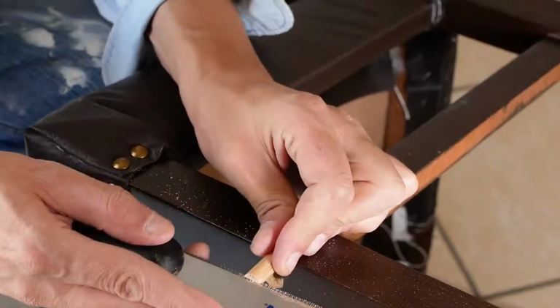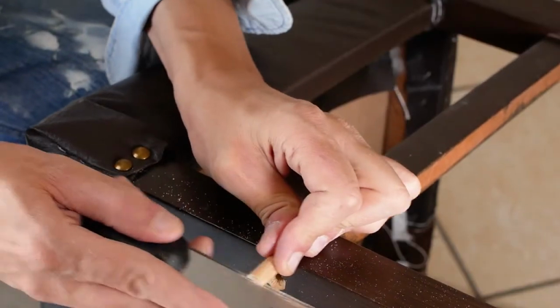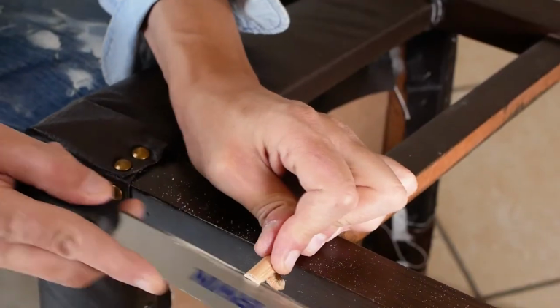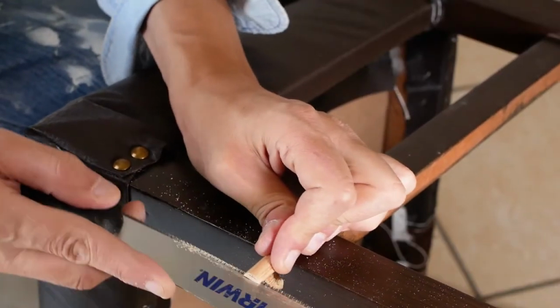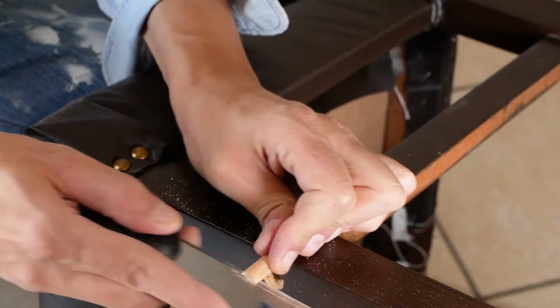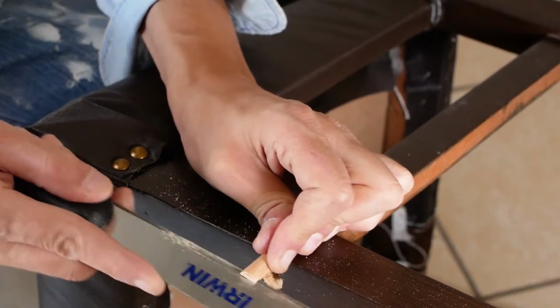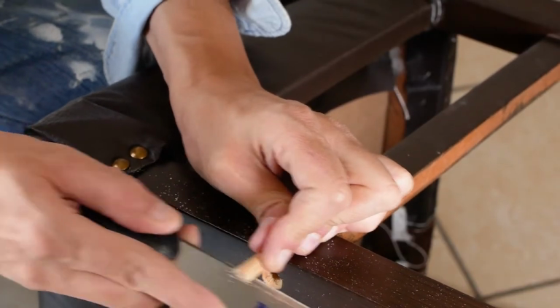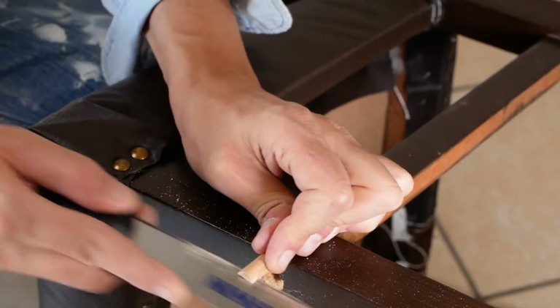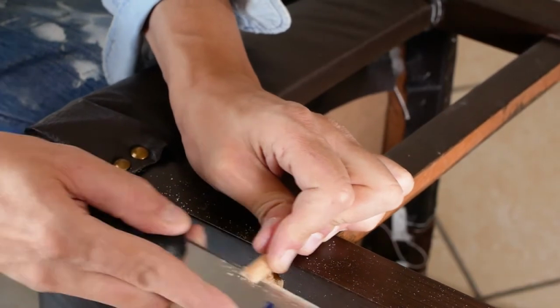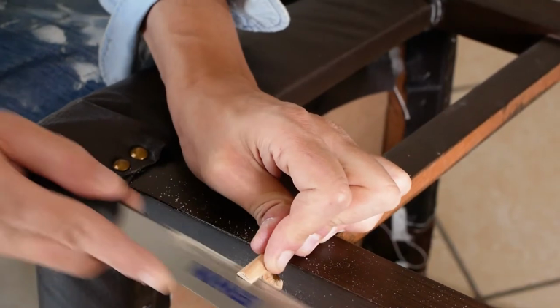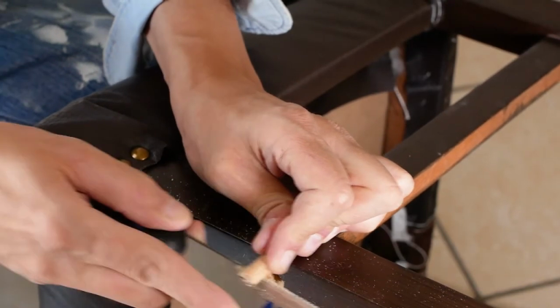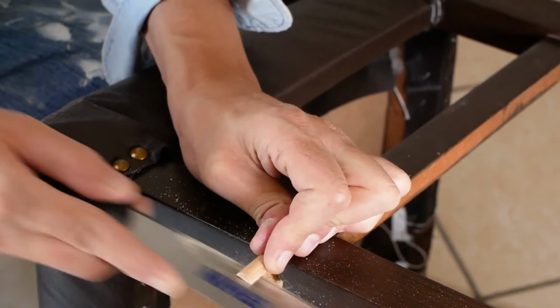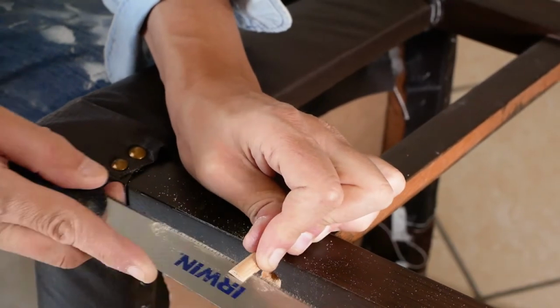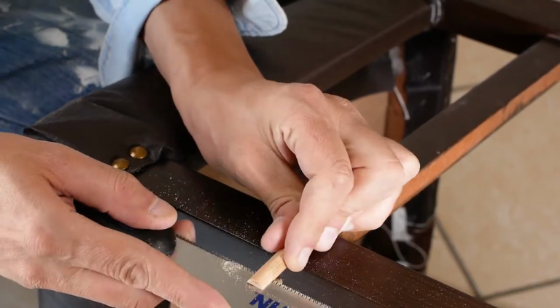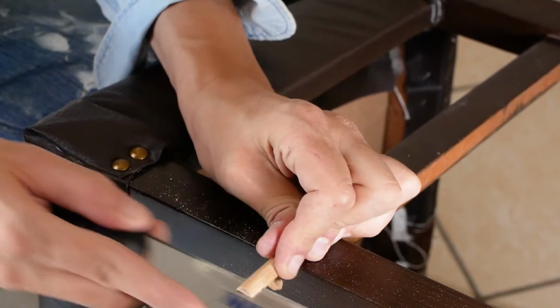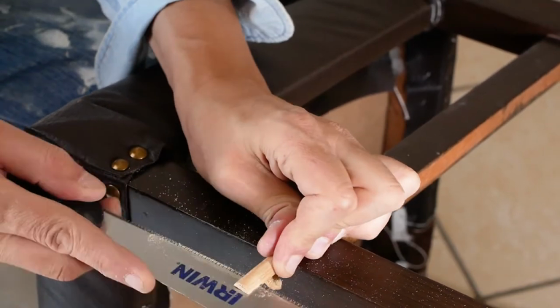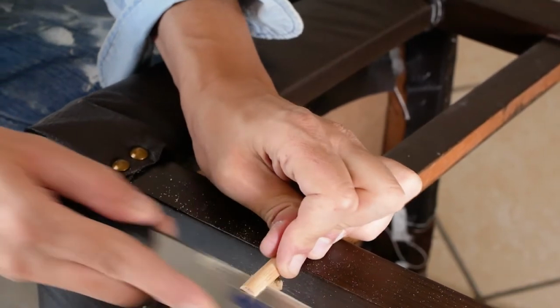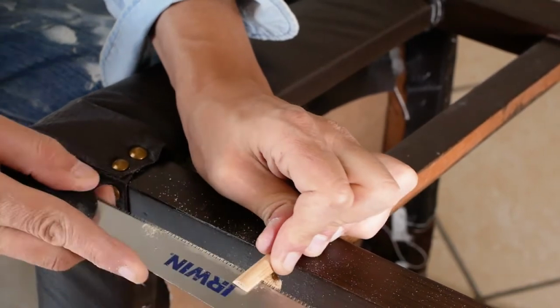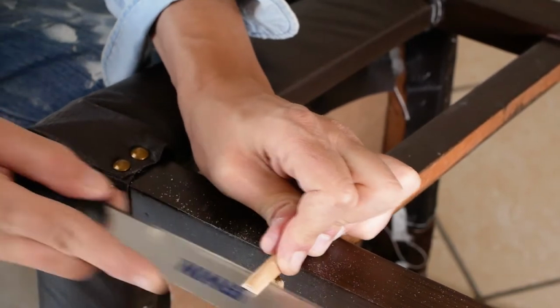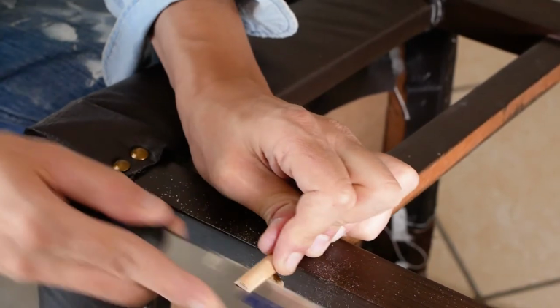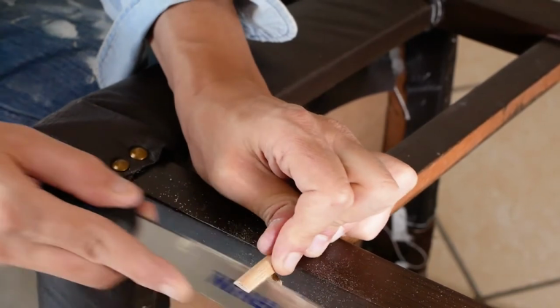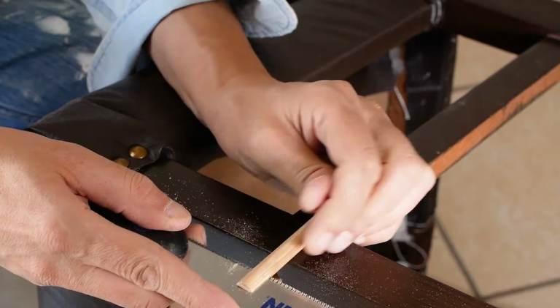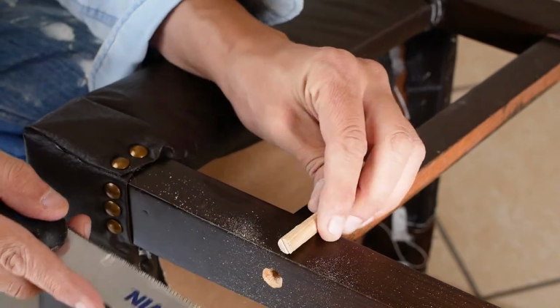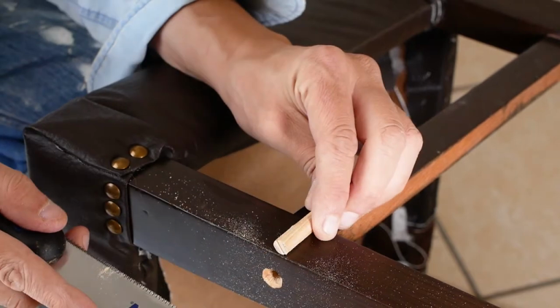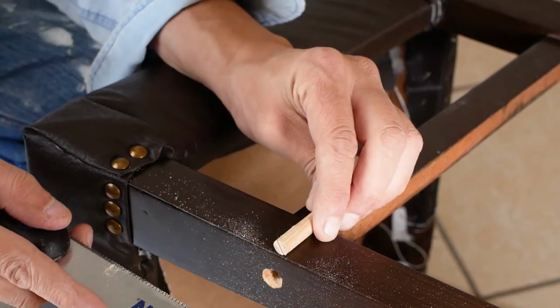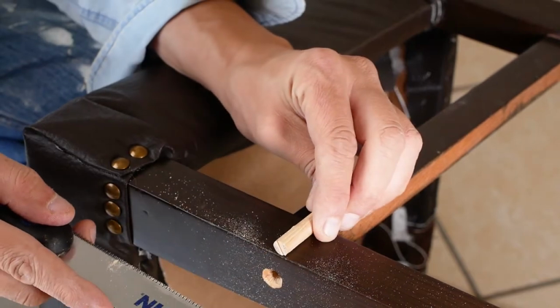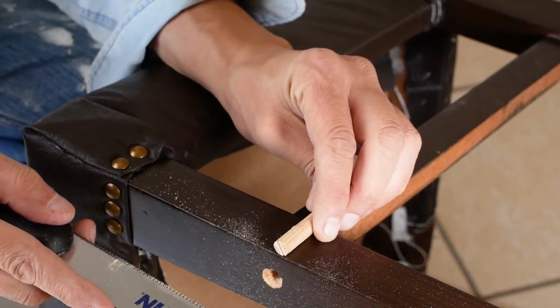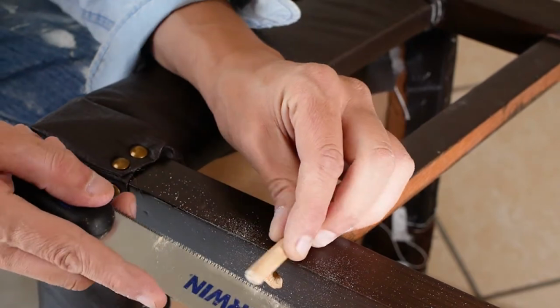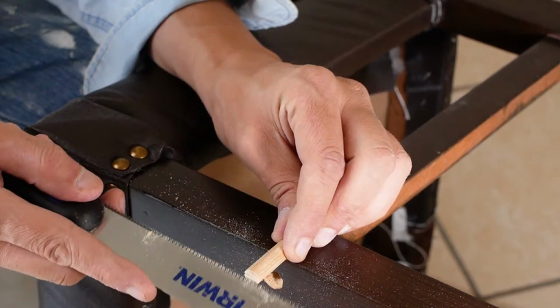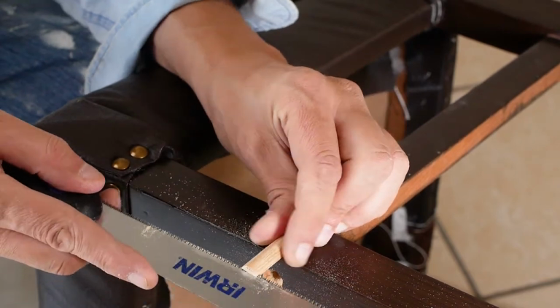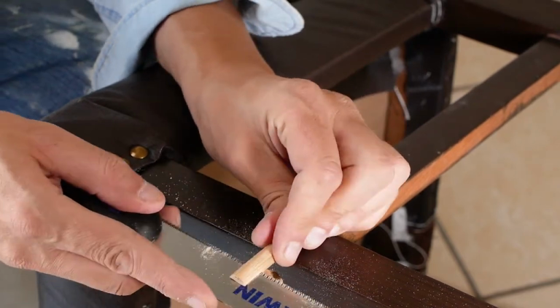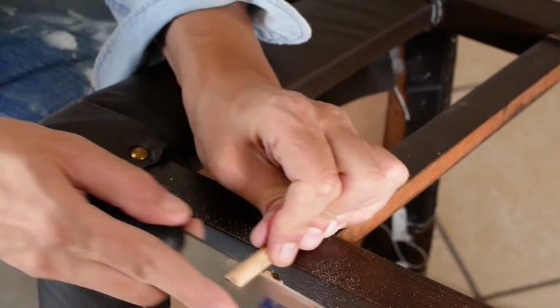Now I'll cut the end of the dowel piece midway to a depth just over 50% of the front leg depth.